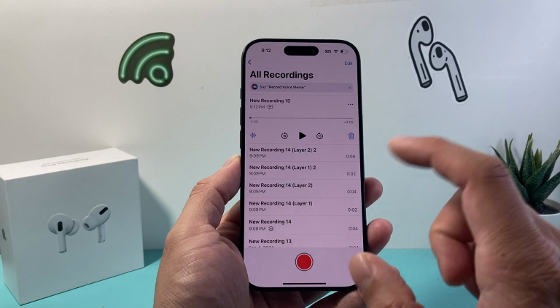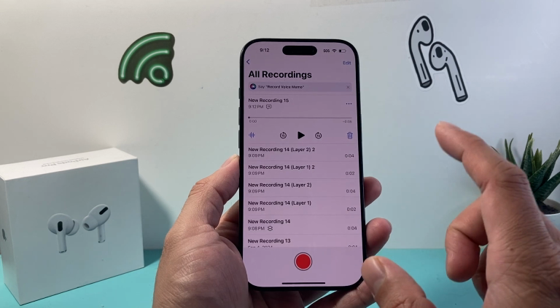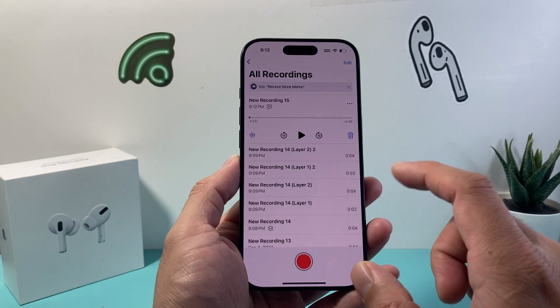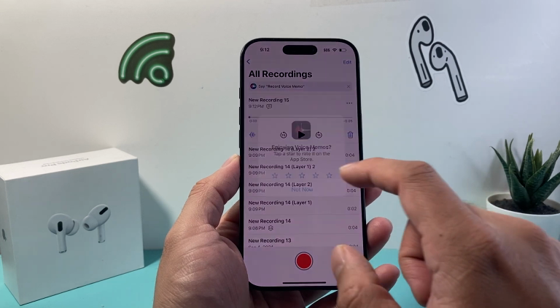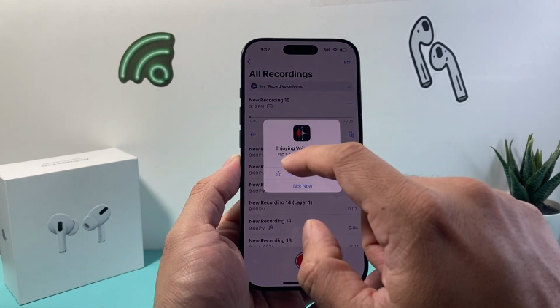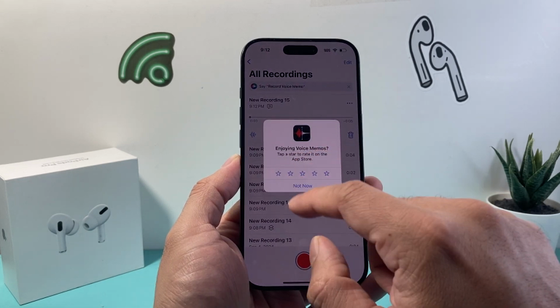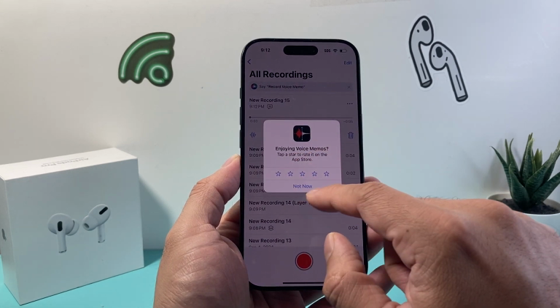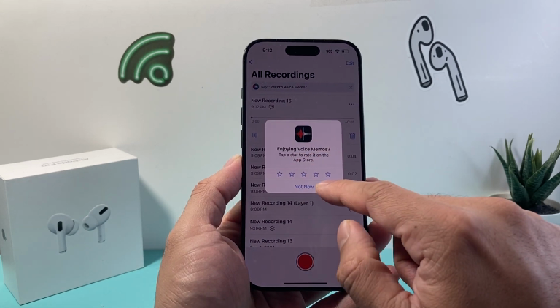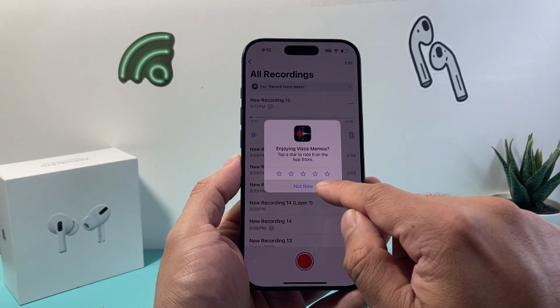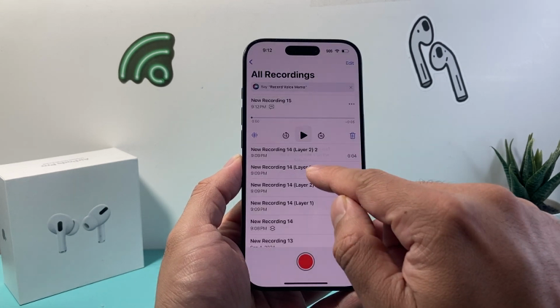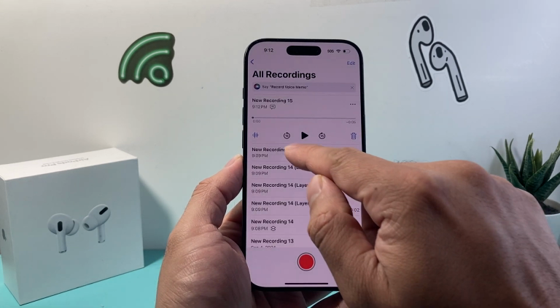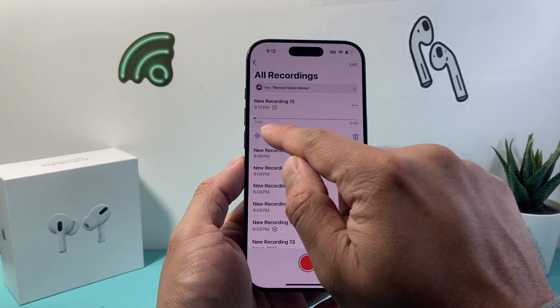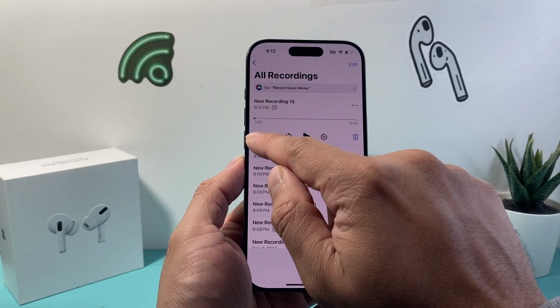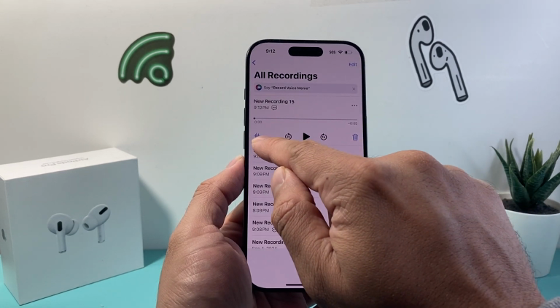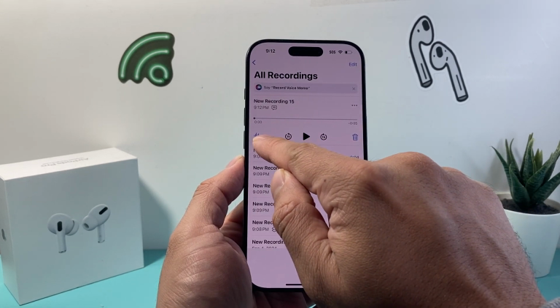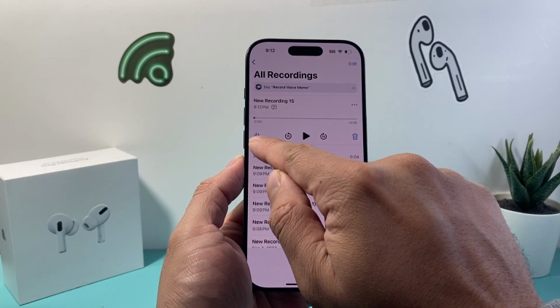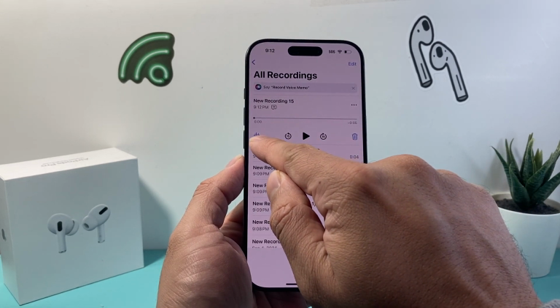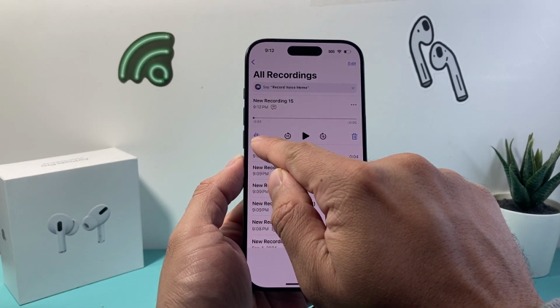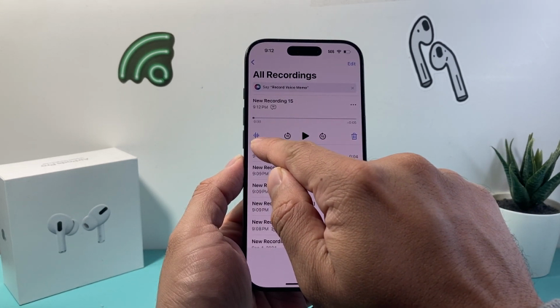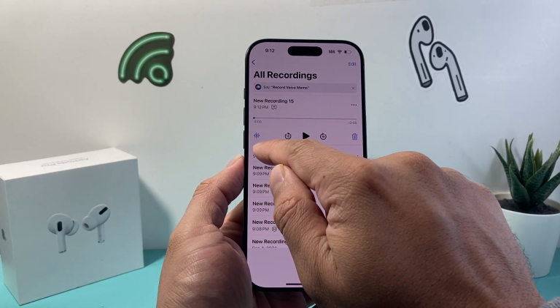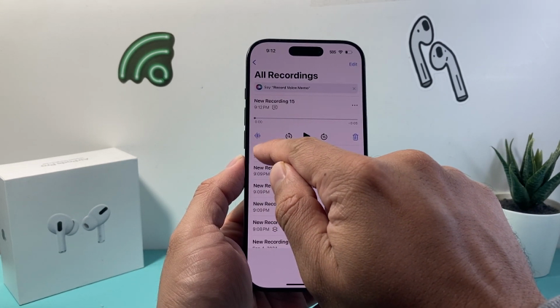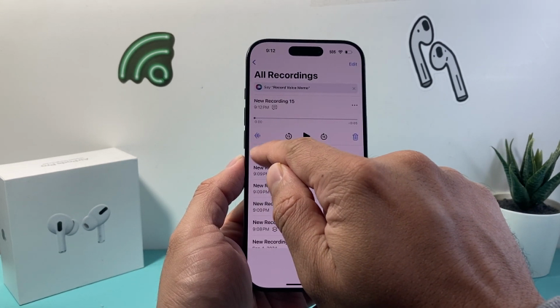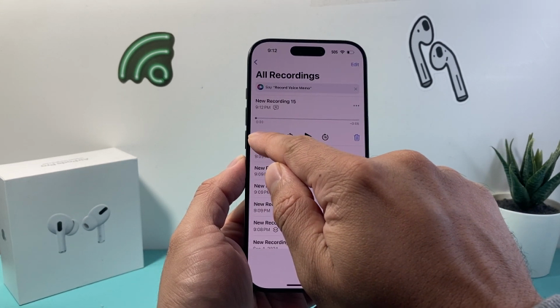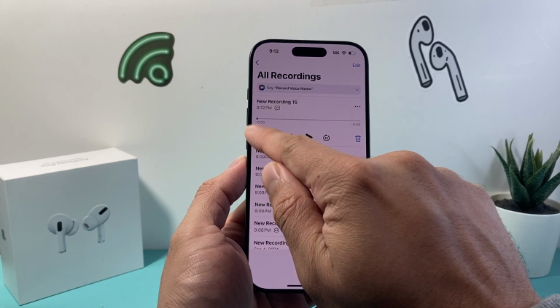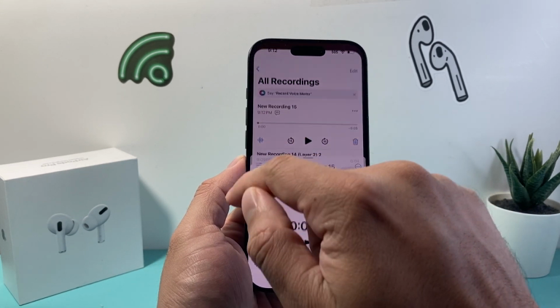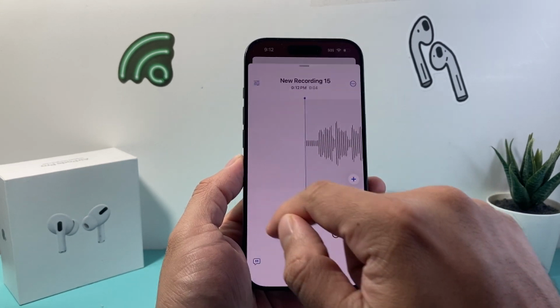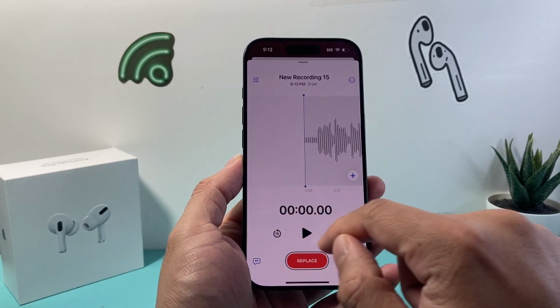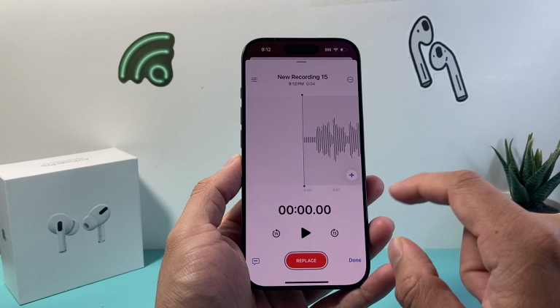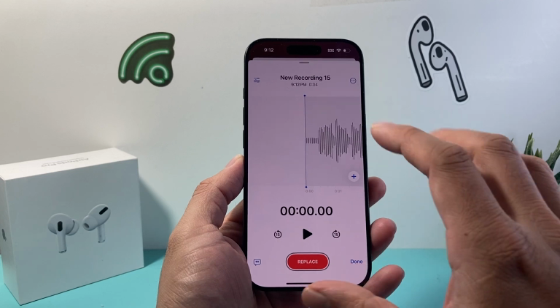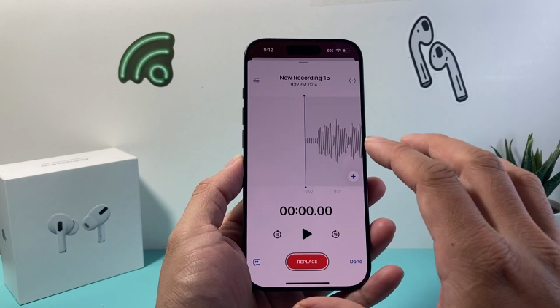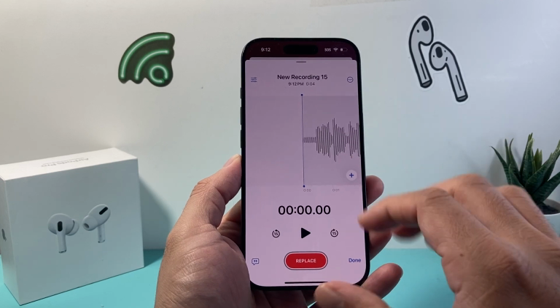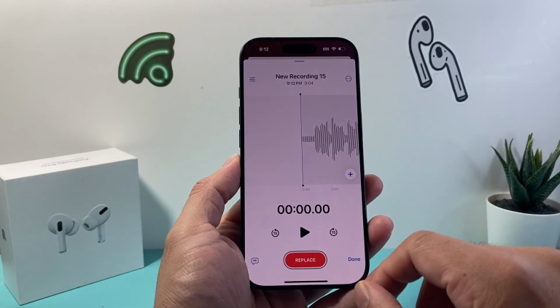And then once you have this, all you're going to do is click on these lines here, which will open up the recording.